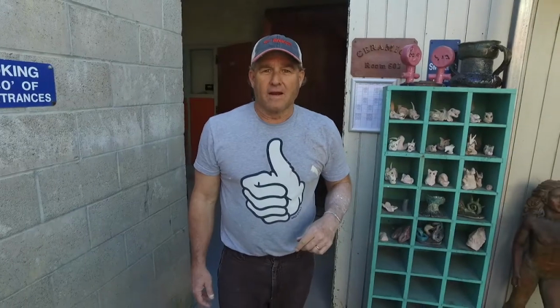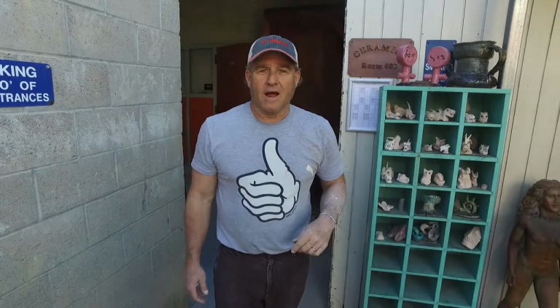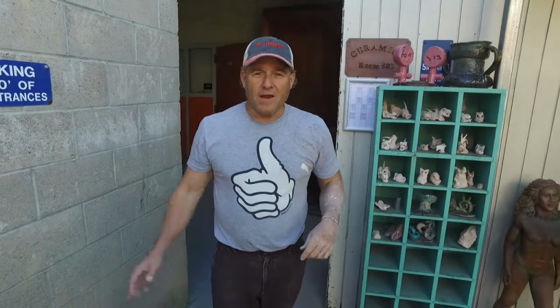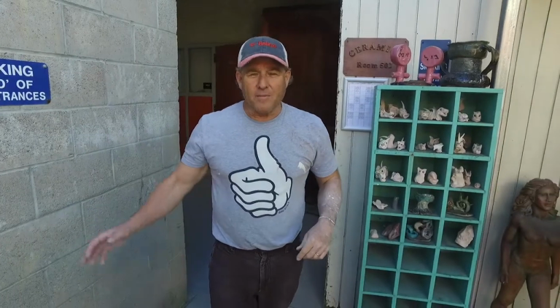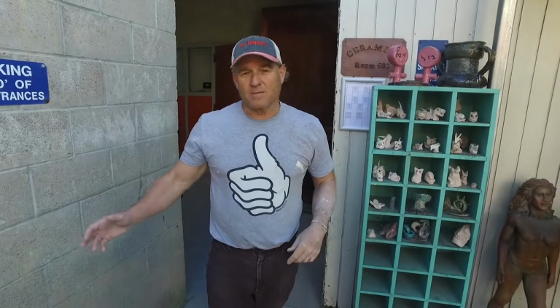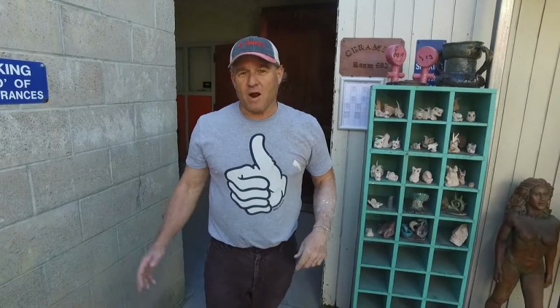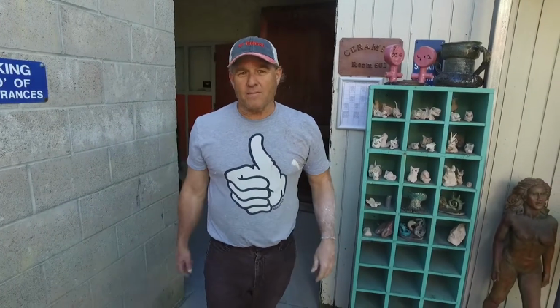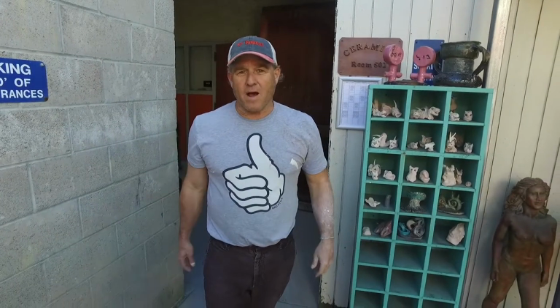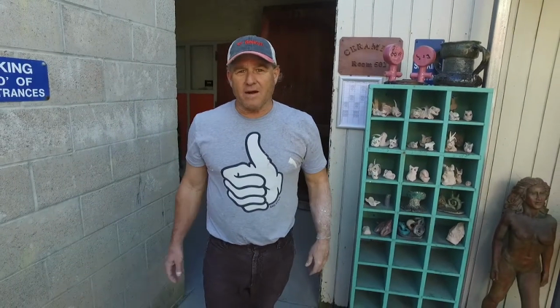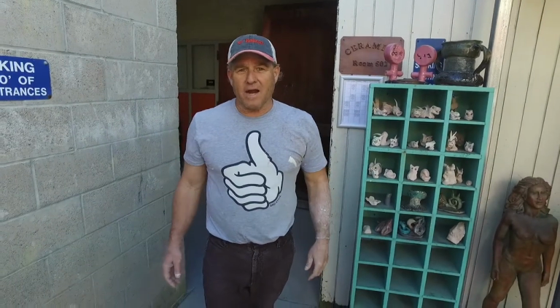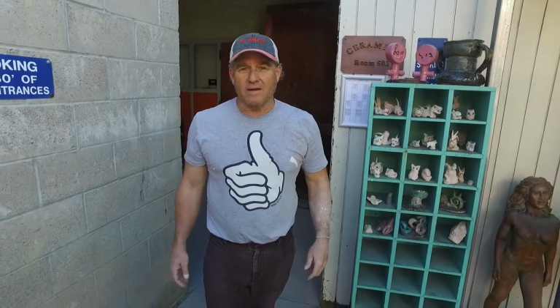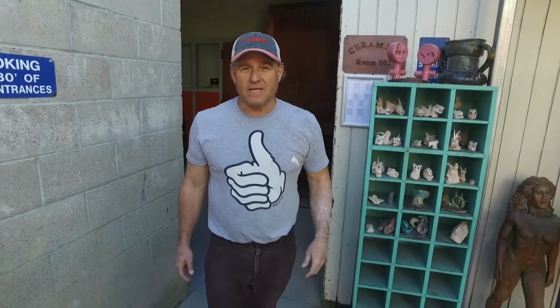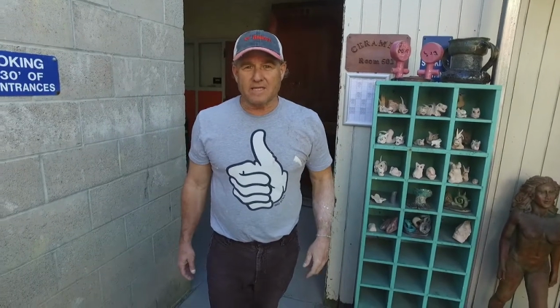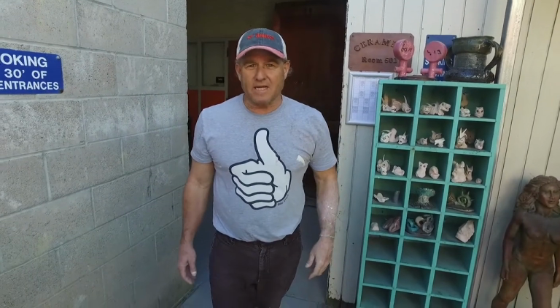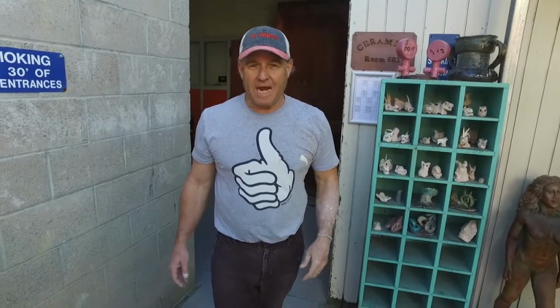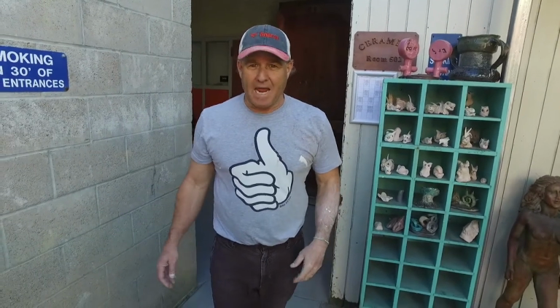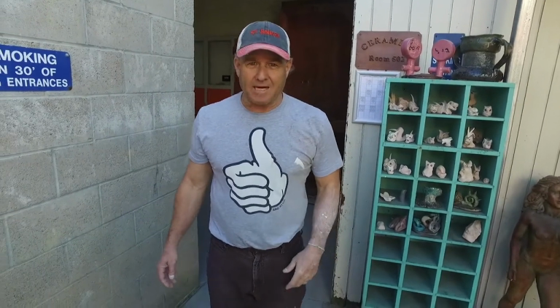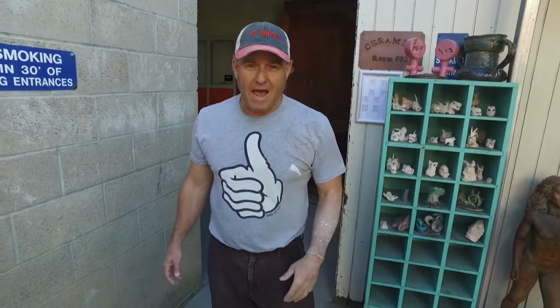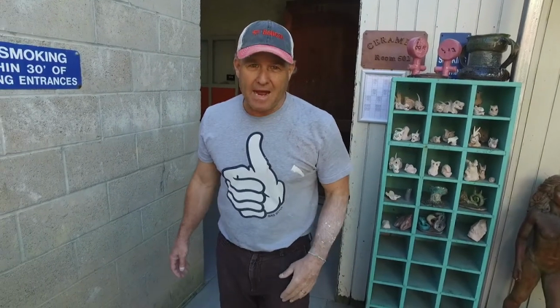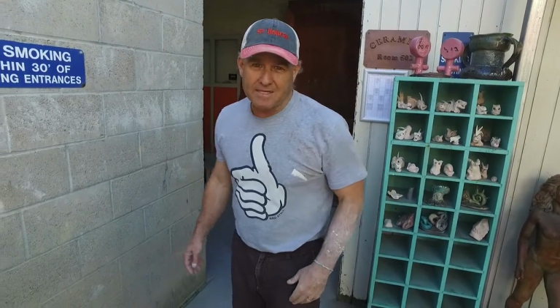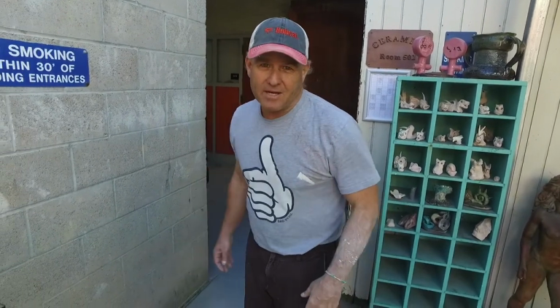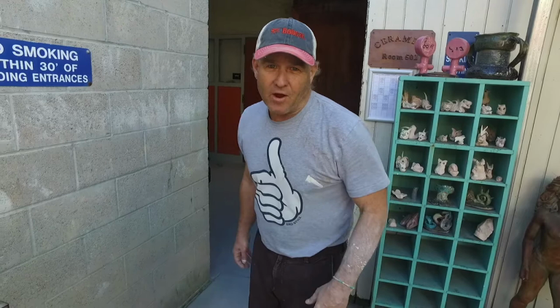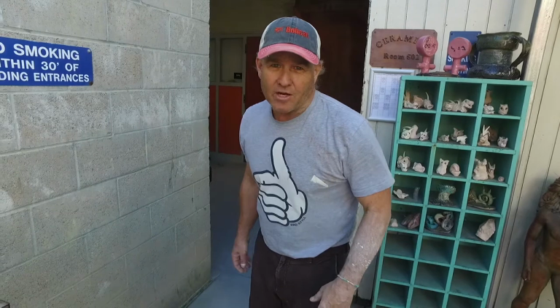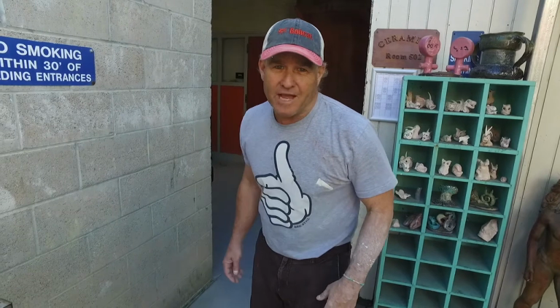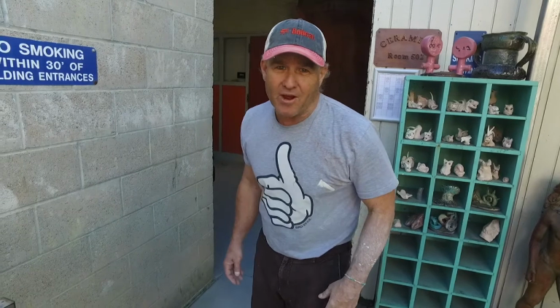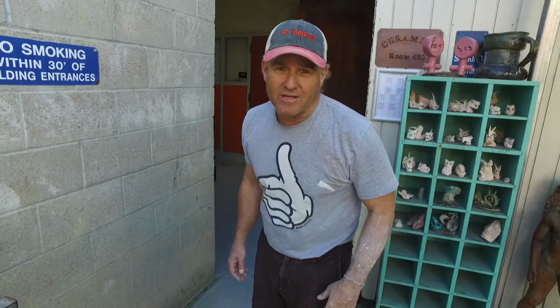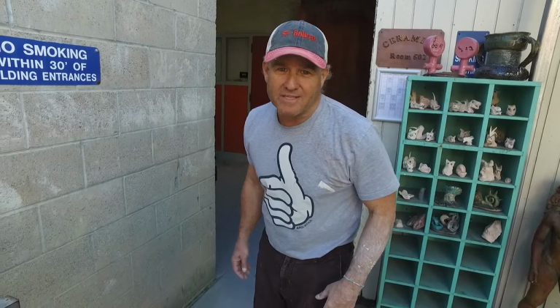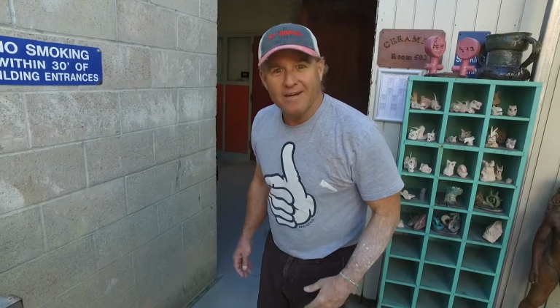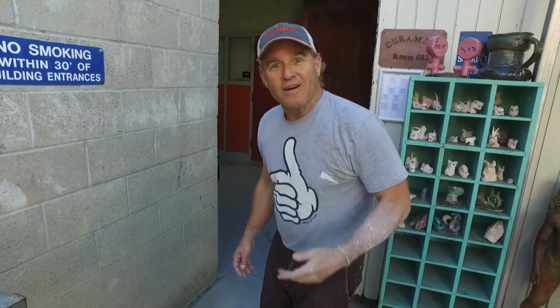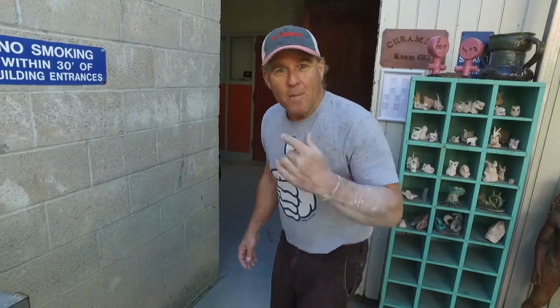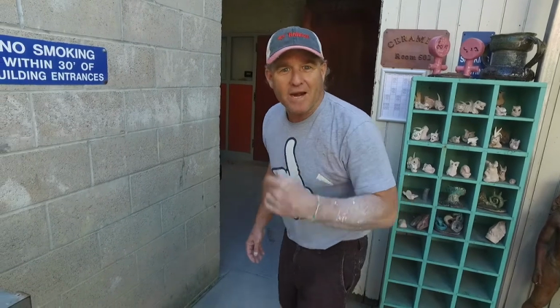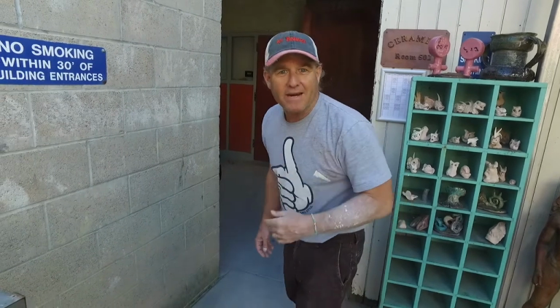Hi, my name is Rodney Mott and this is a day in class on Clay Talks. Come on in.